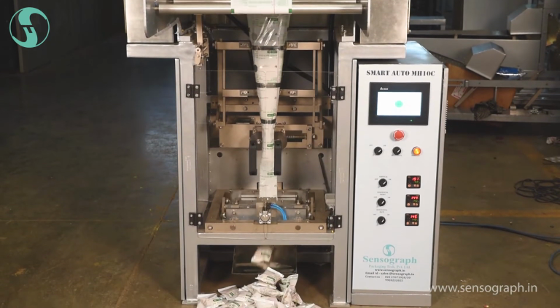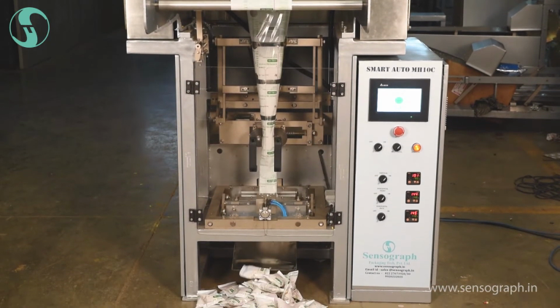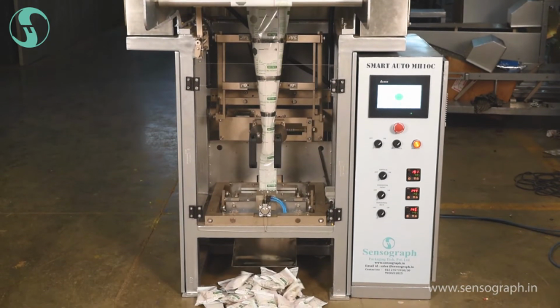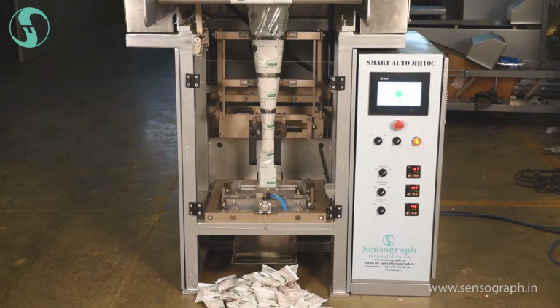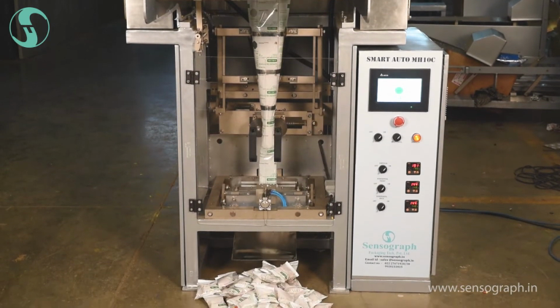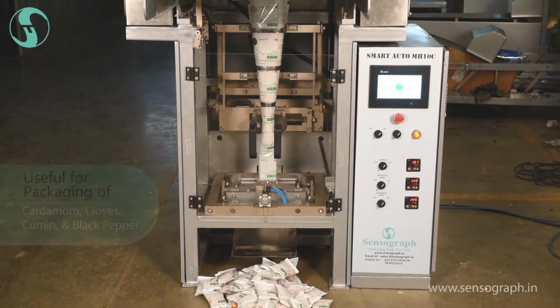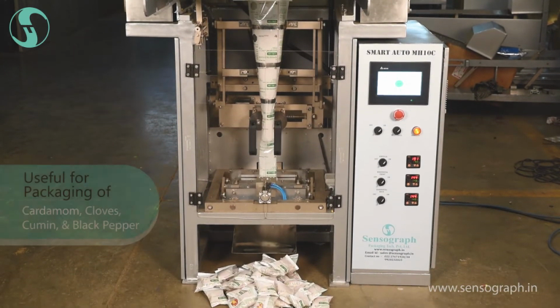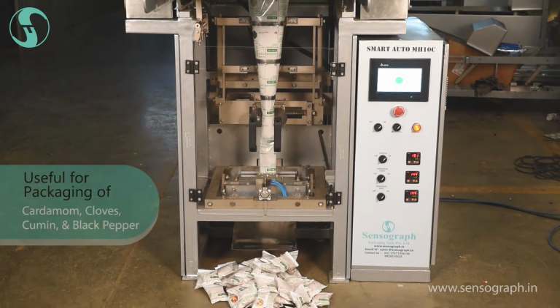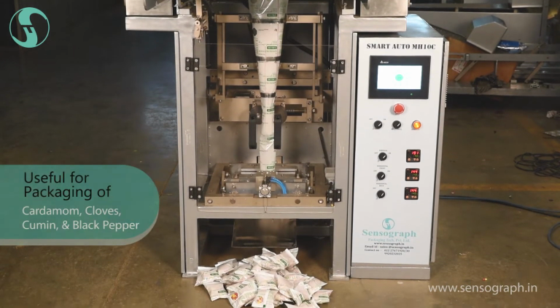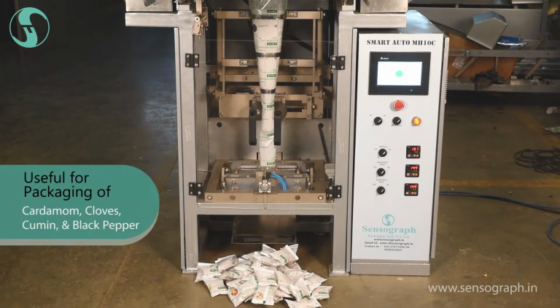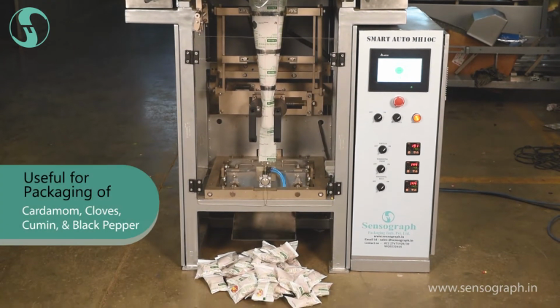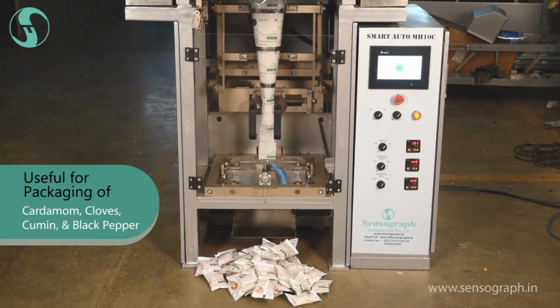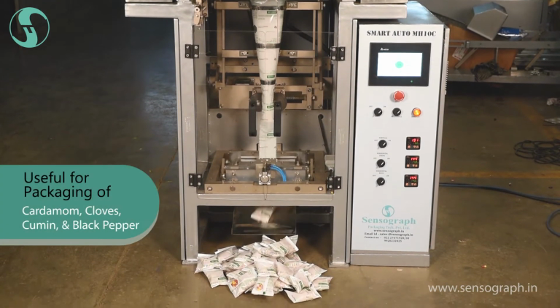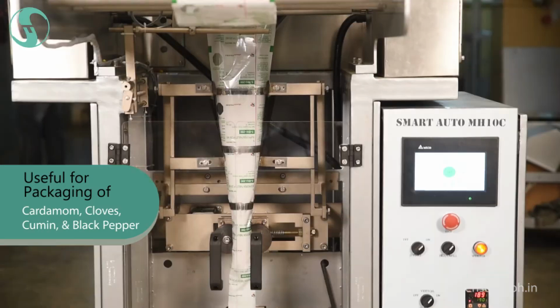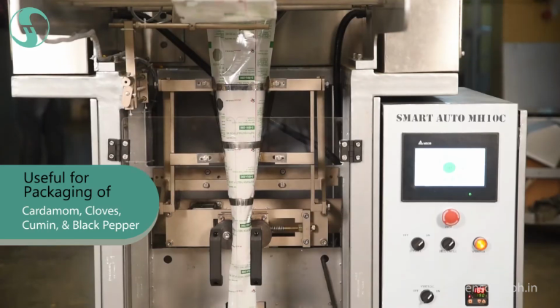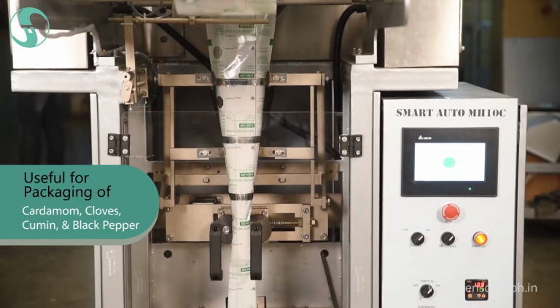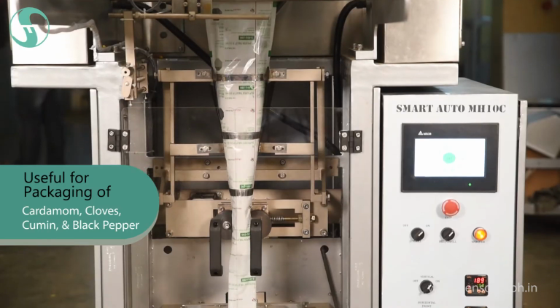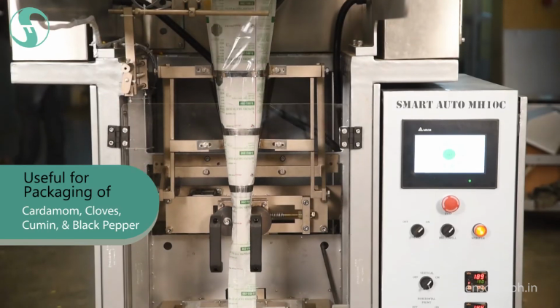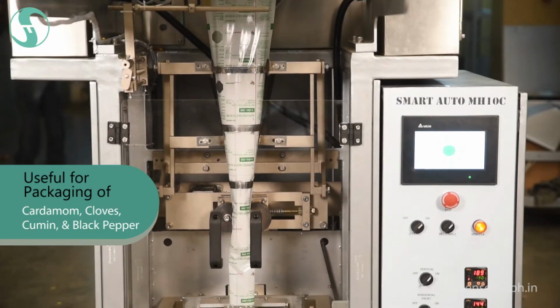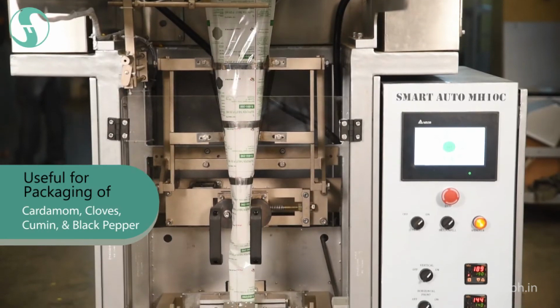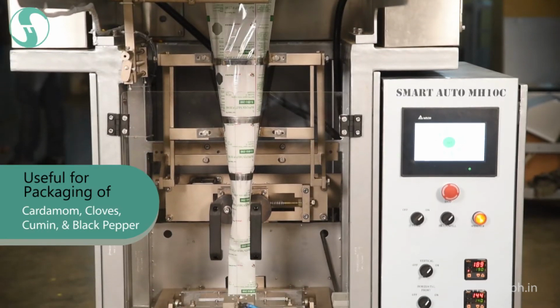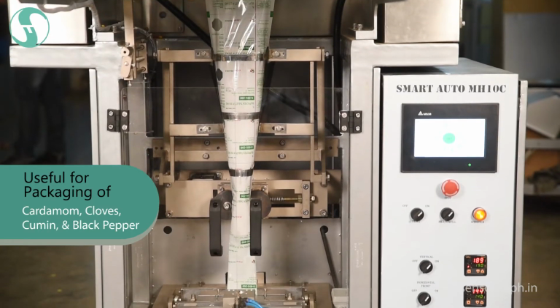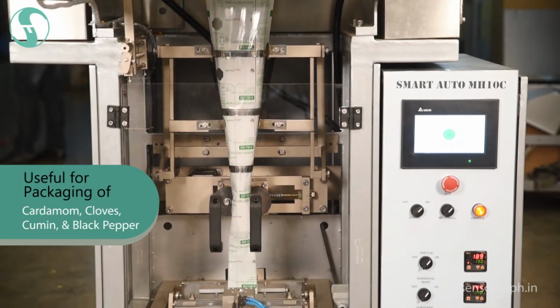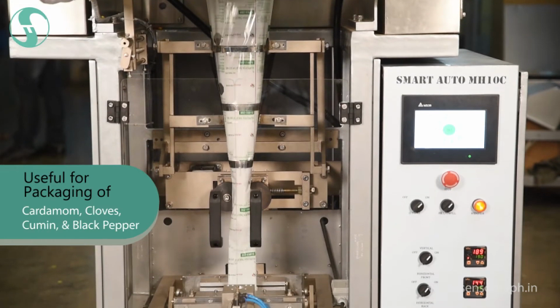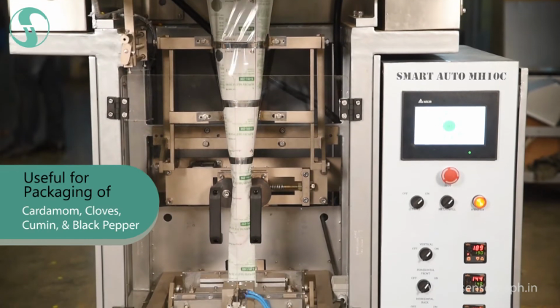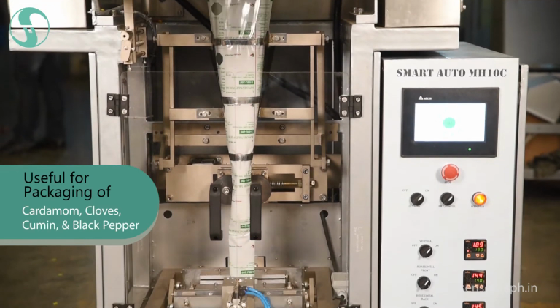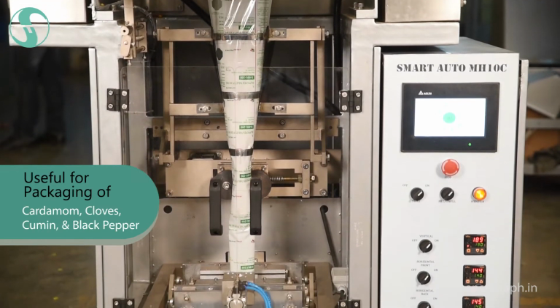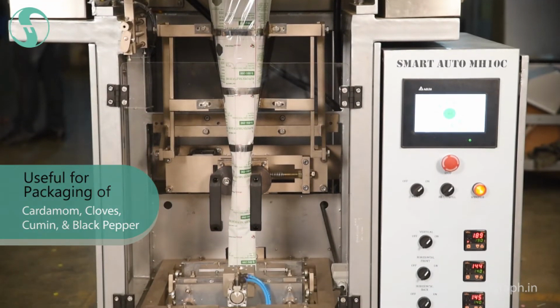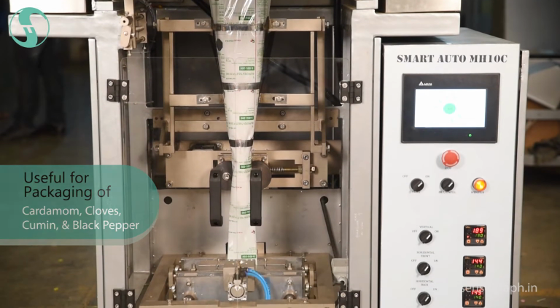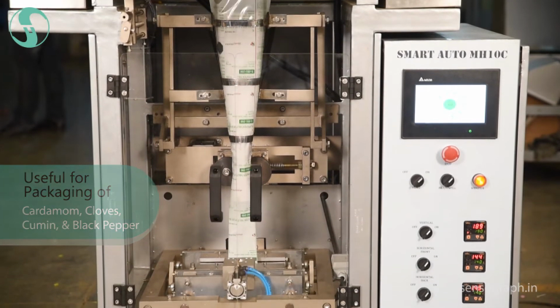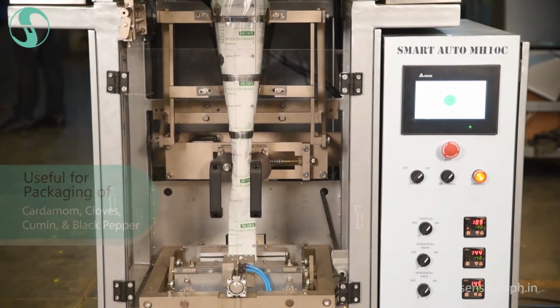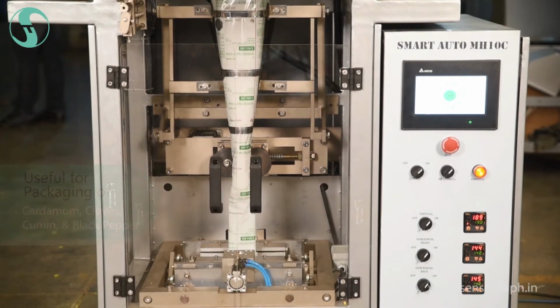Also used for packaging of spices such as cardamom, cloves, cumin, and black pepper.